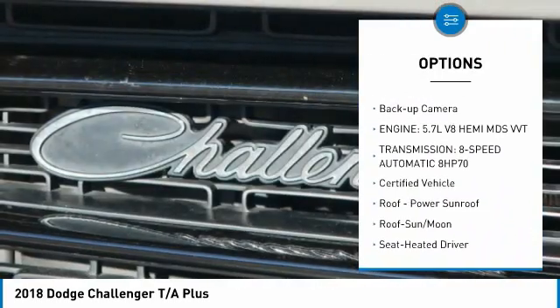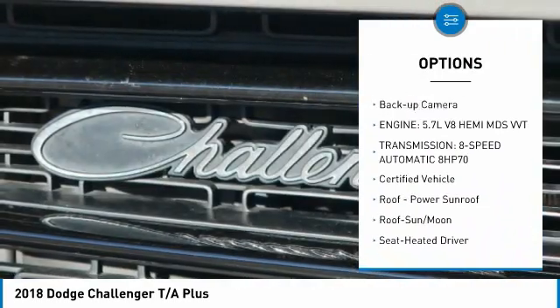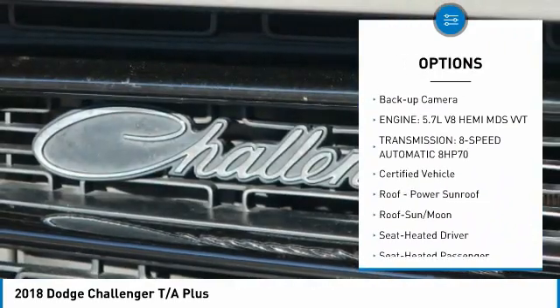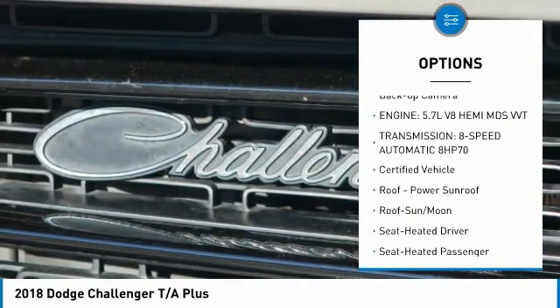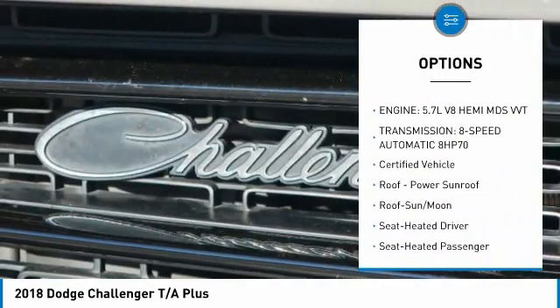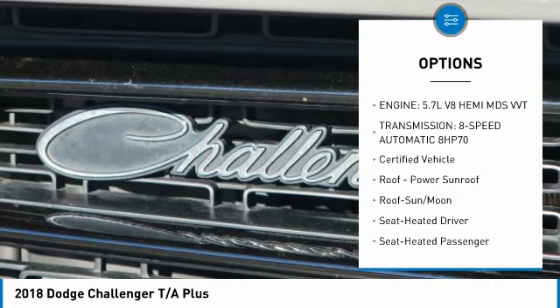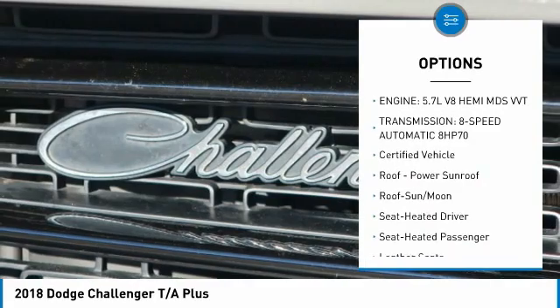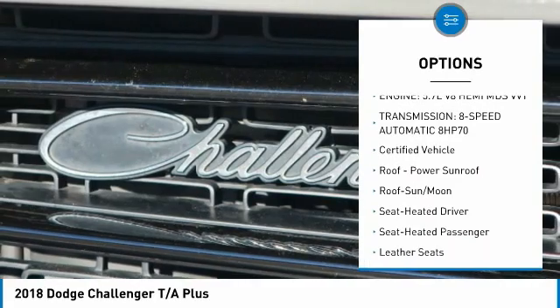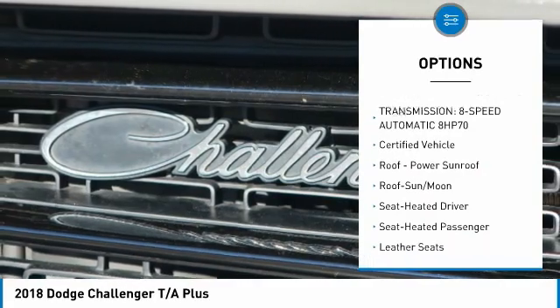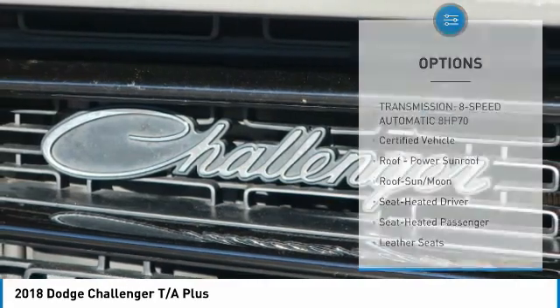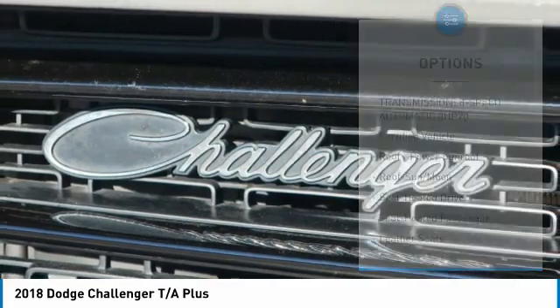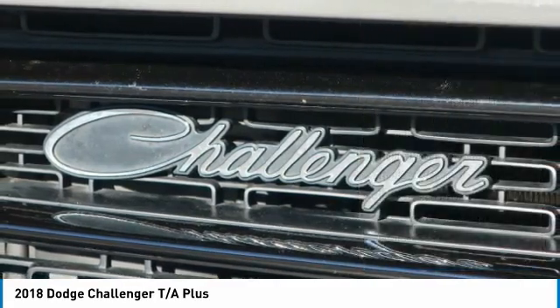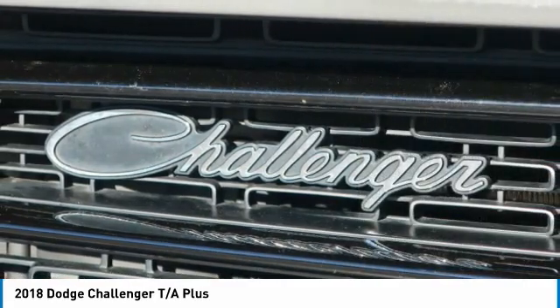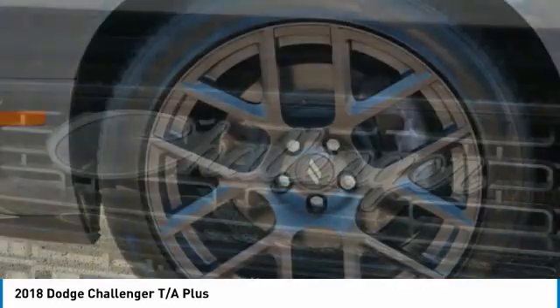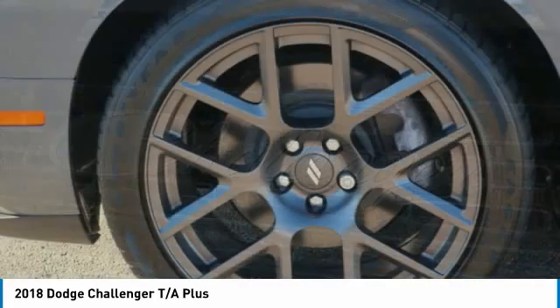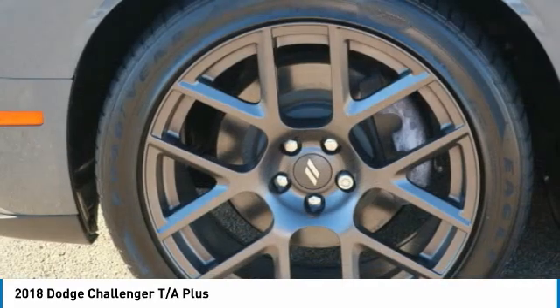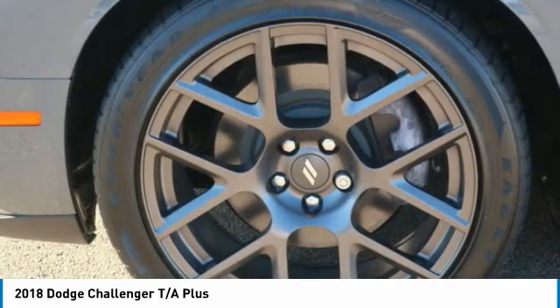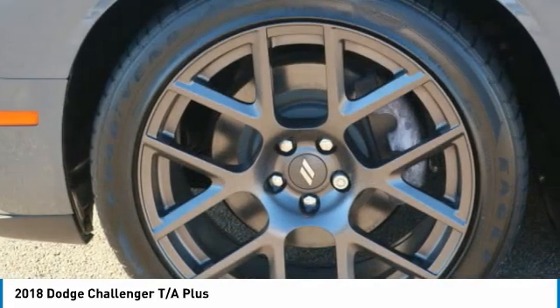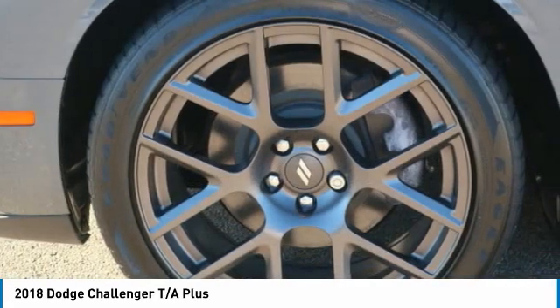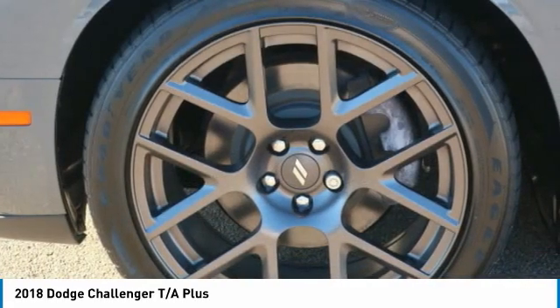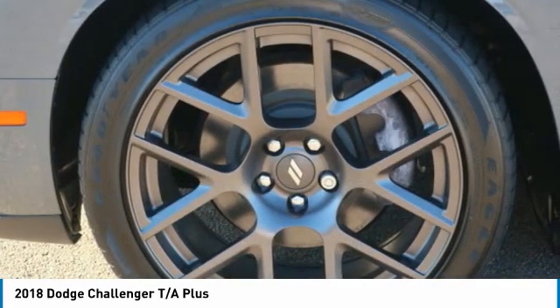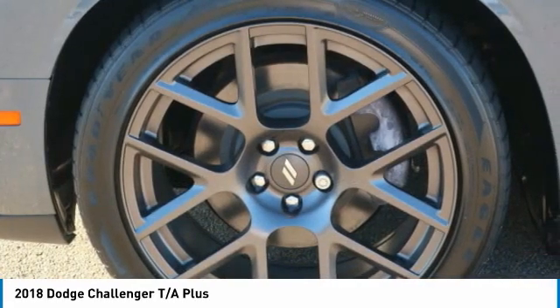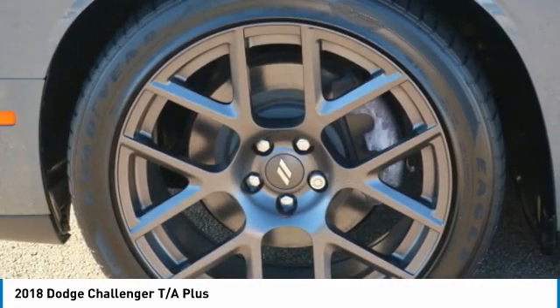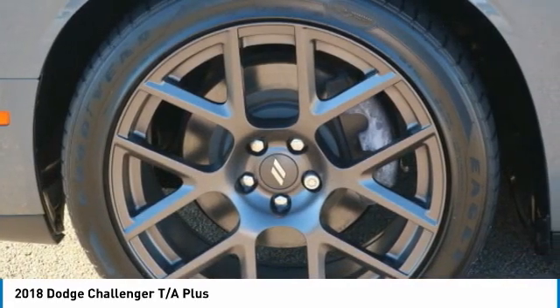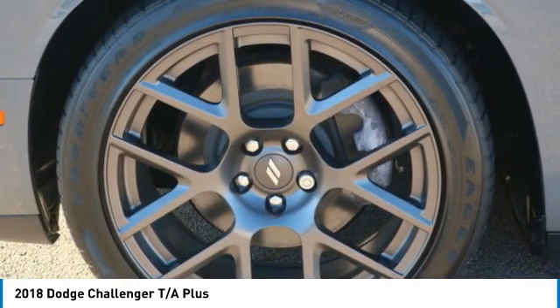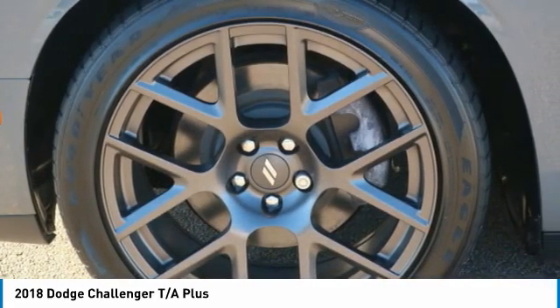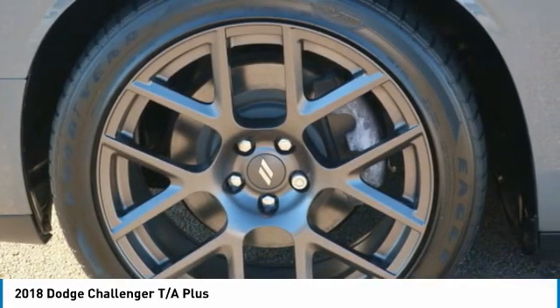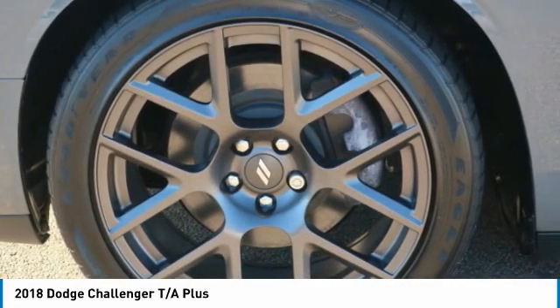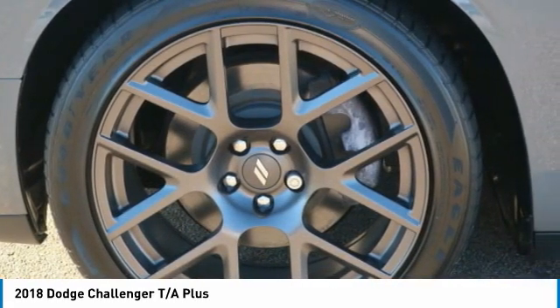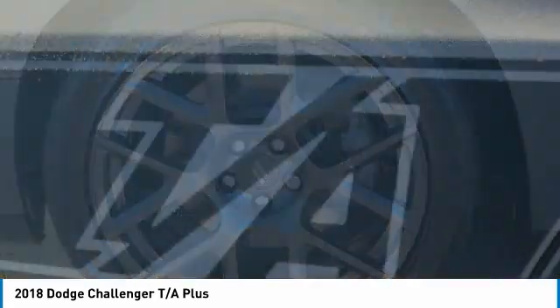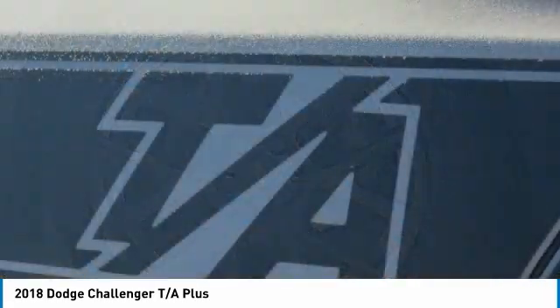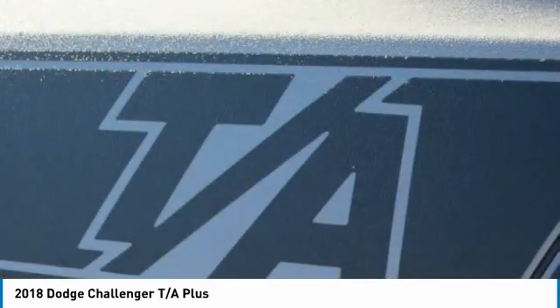Fog lights, headlights auto-off, mirror memory, navigation system, backup camera.